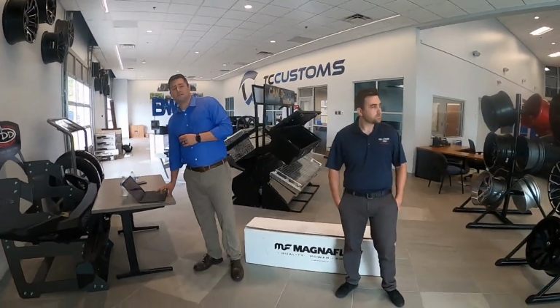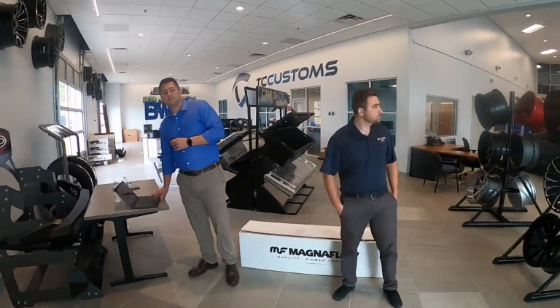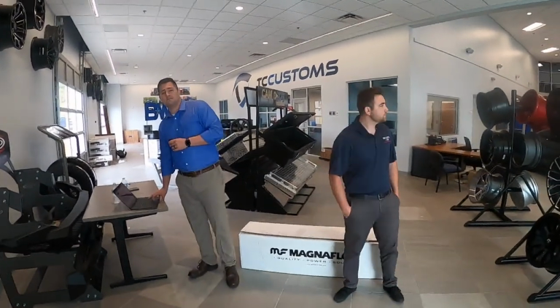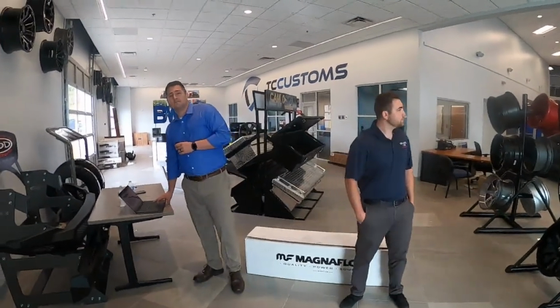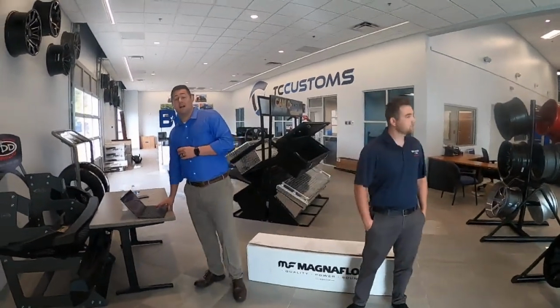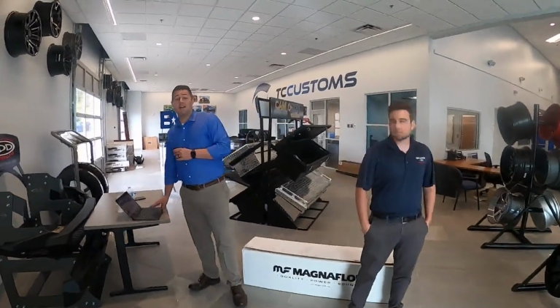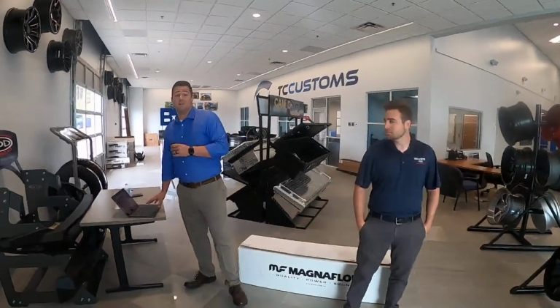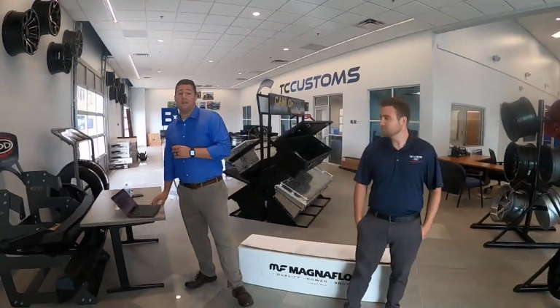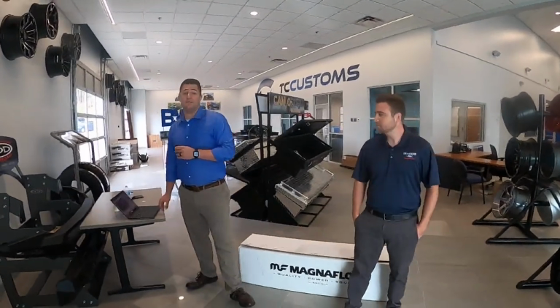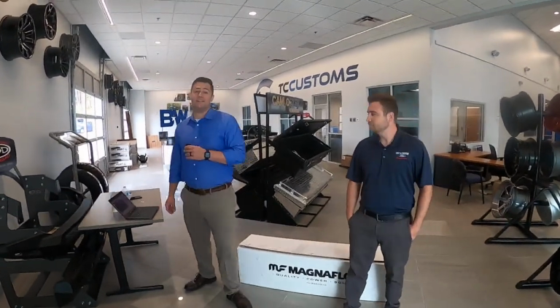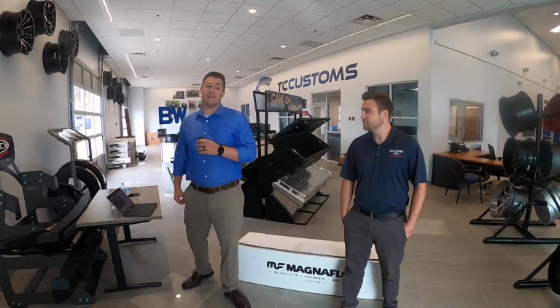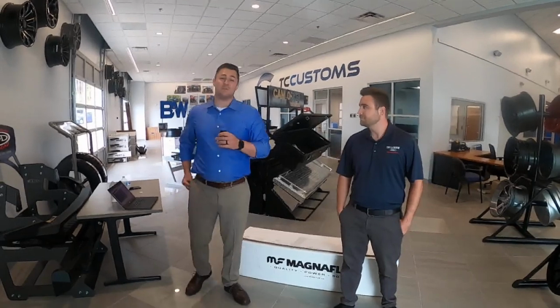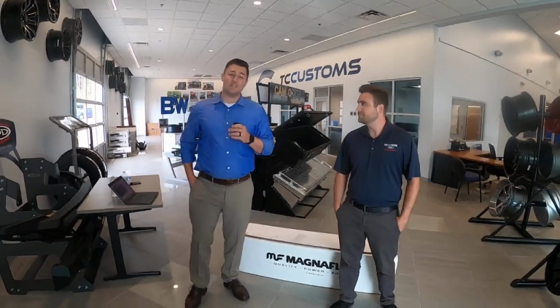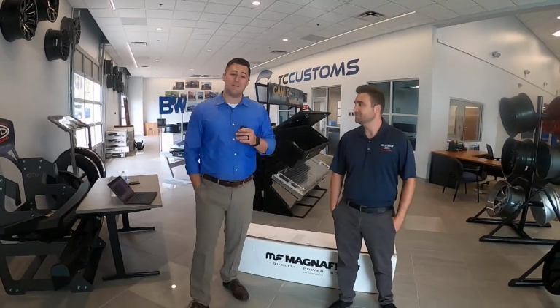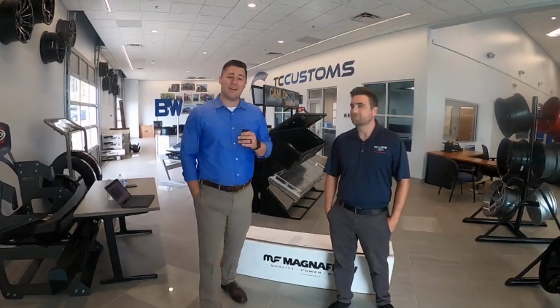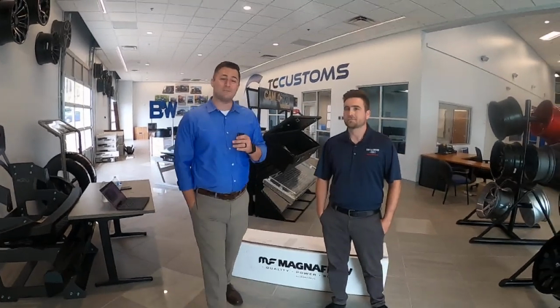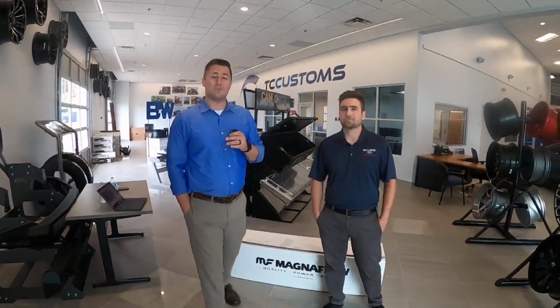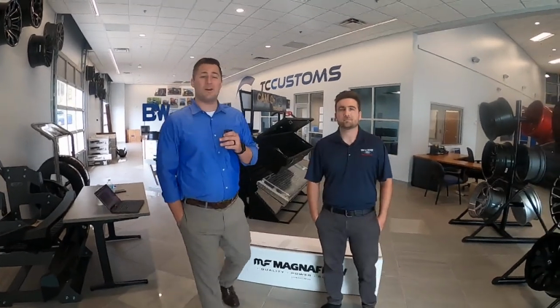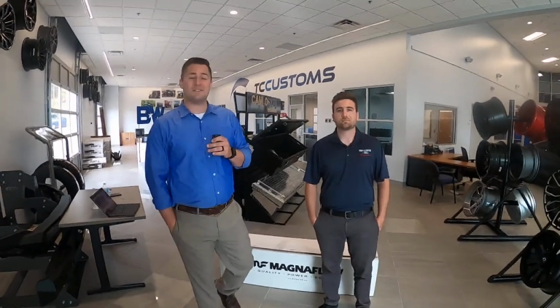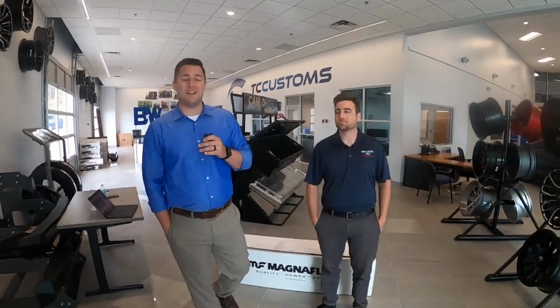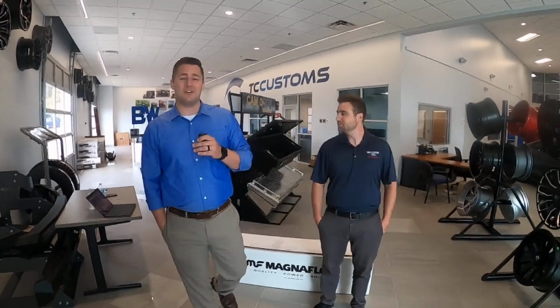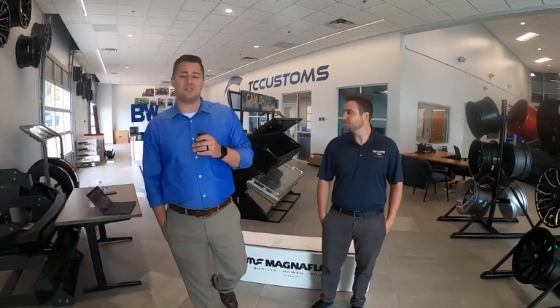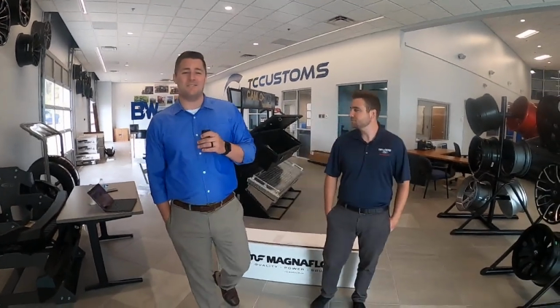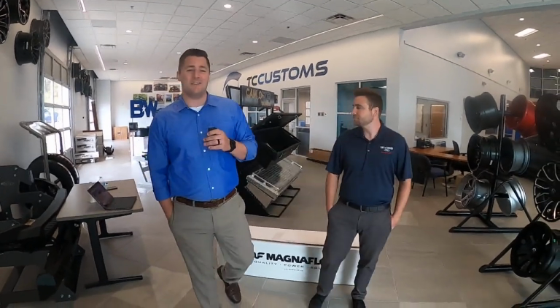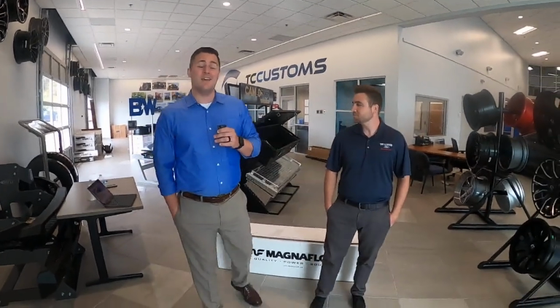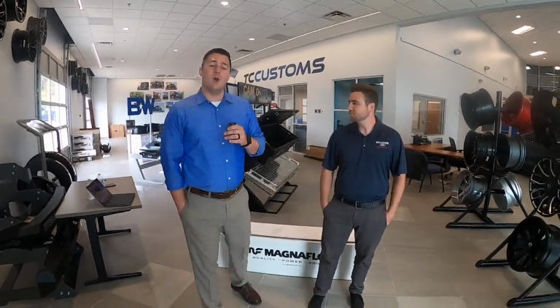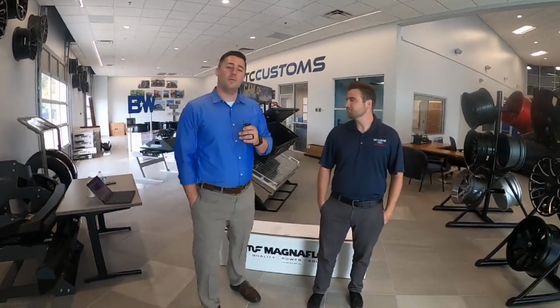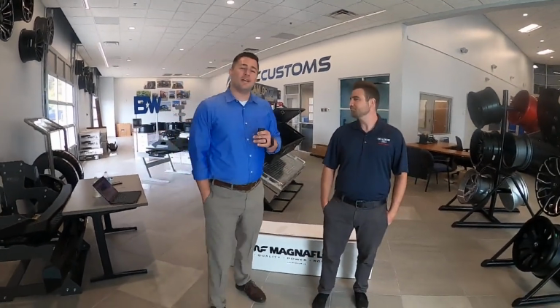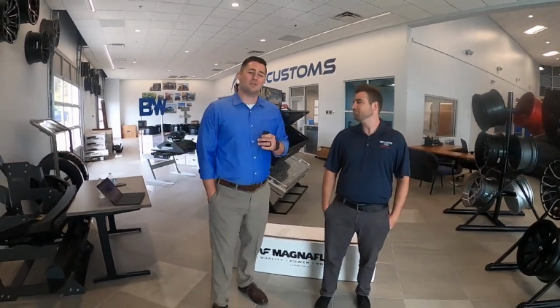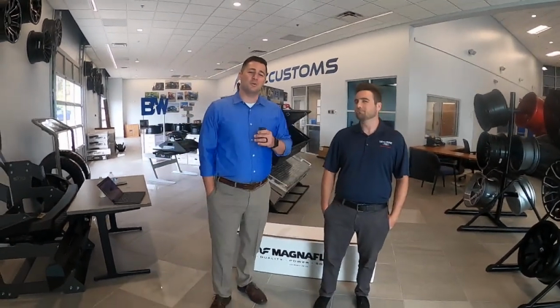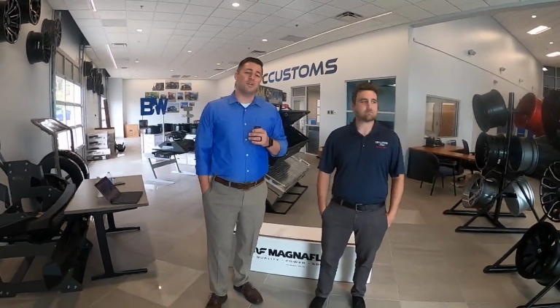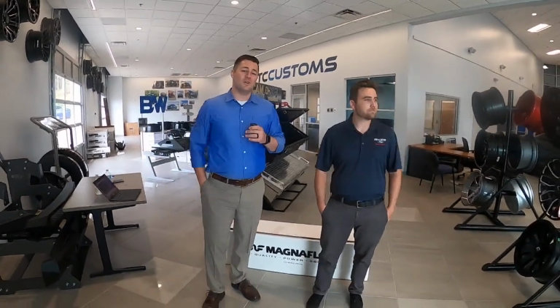You're live. Hey, what's up guys? Mitchell Watts, Town & Country TV. Hope you guys are doing good.